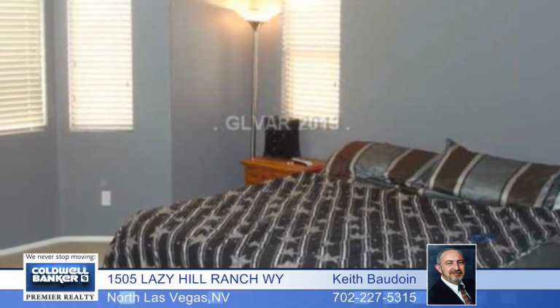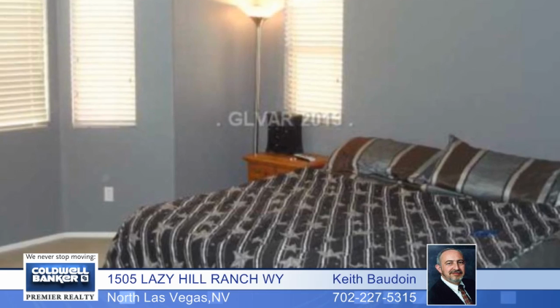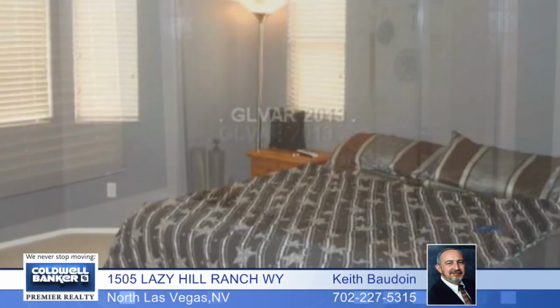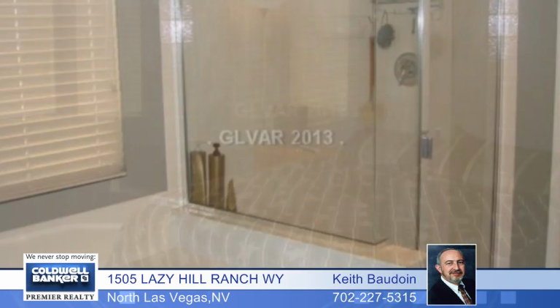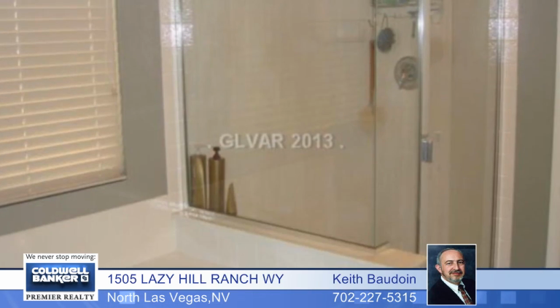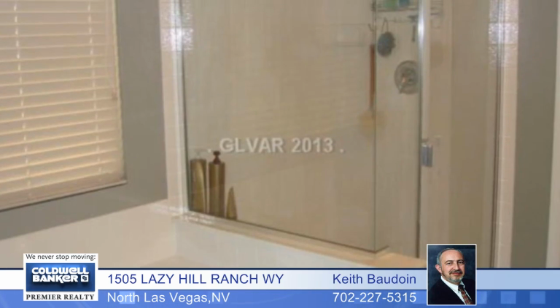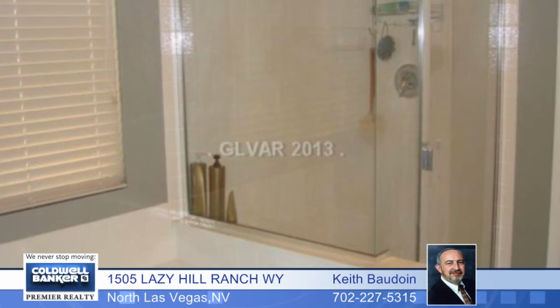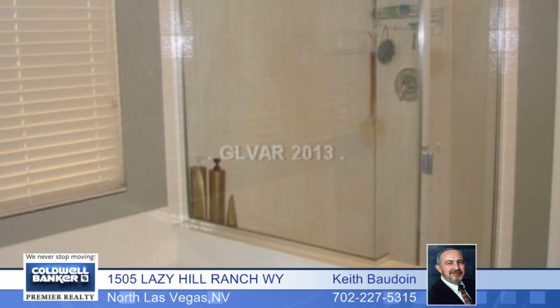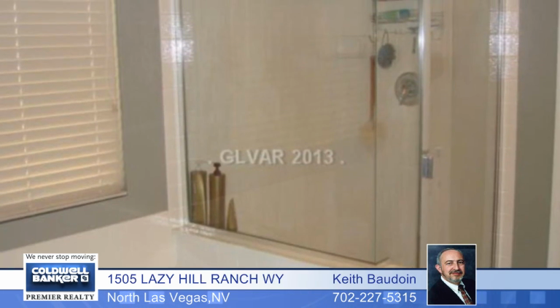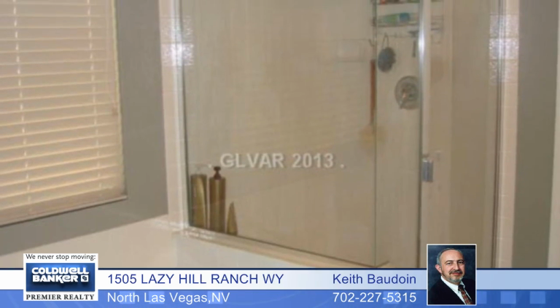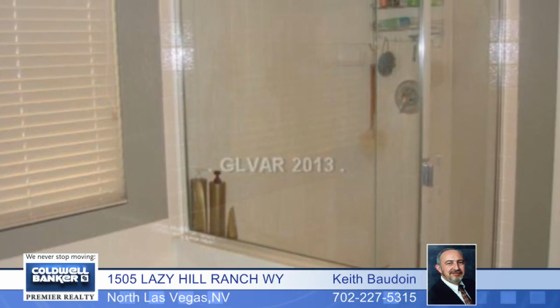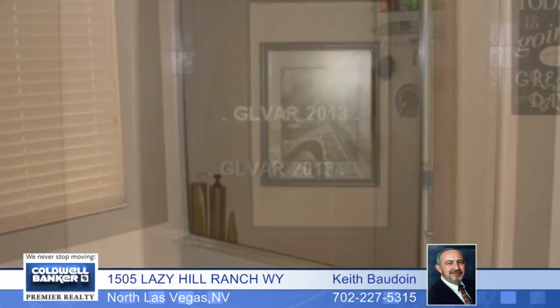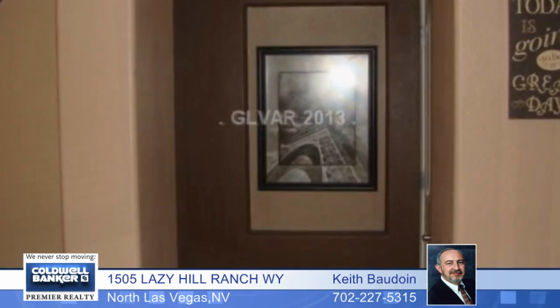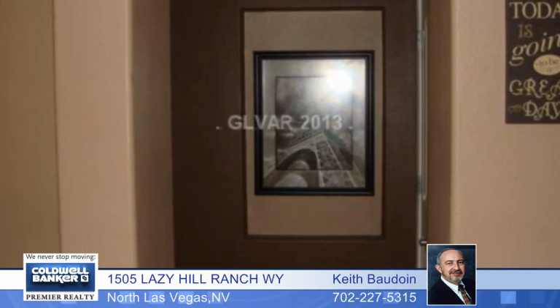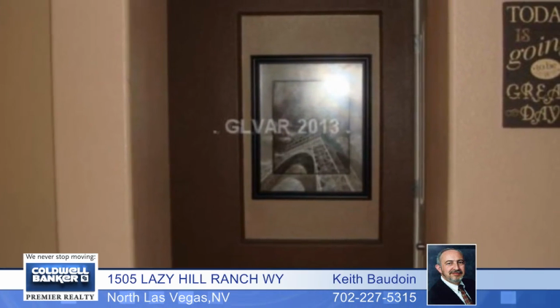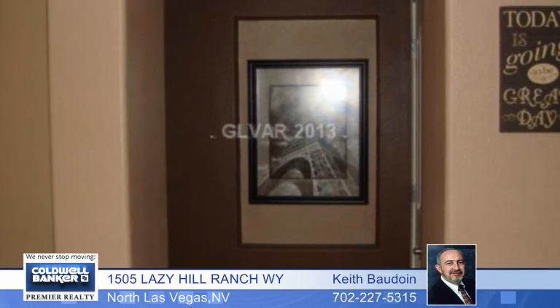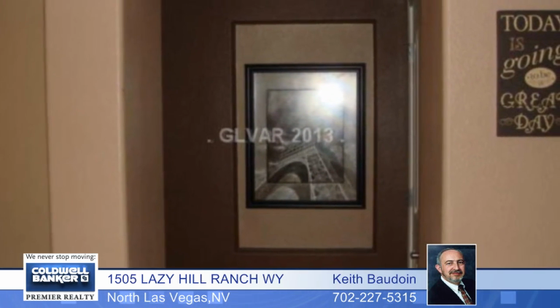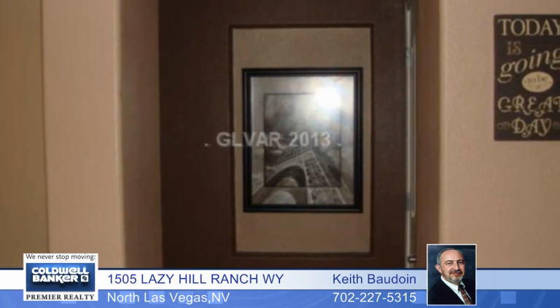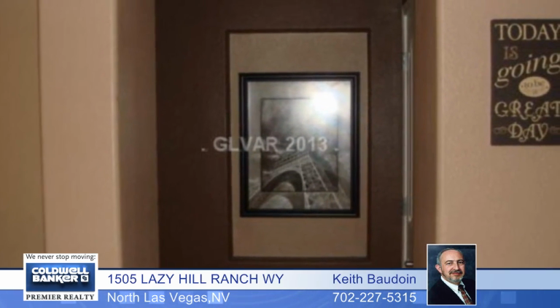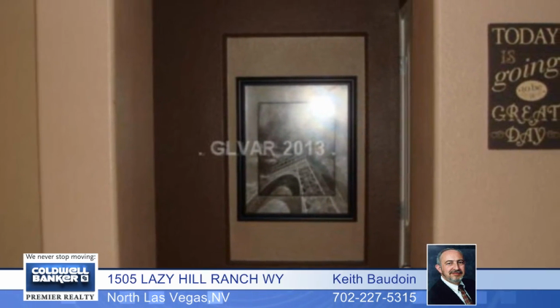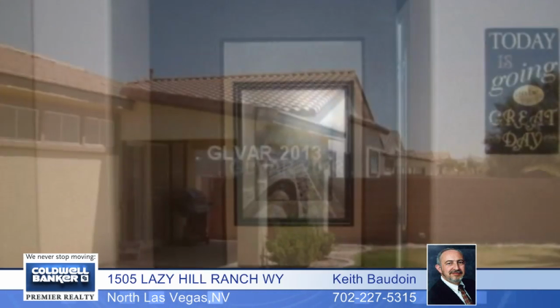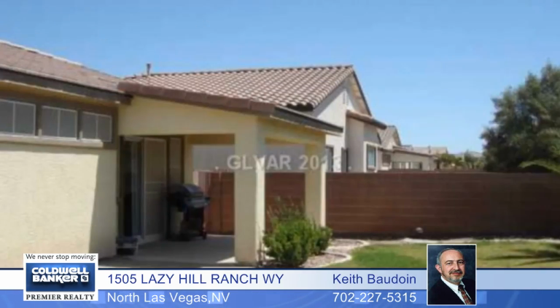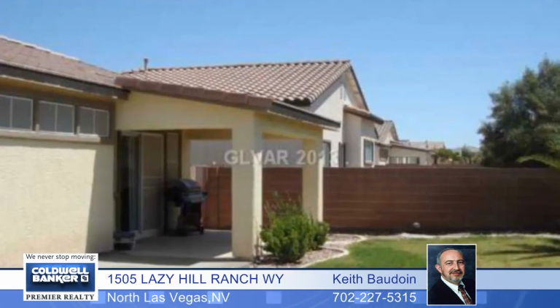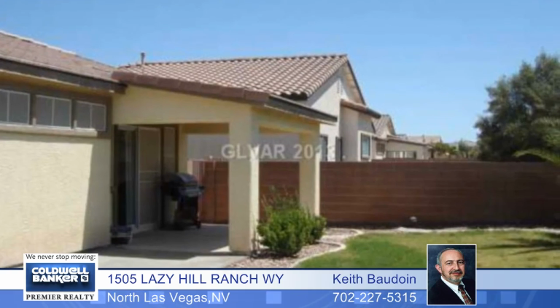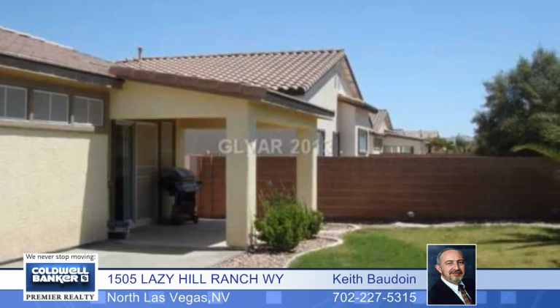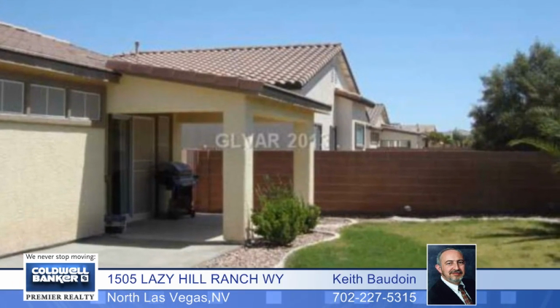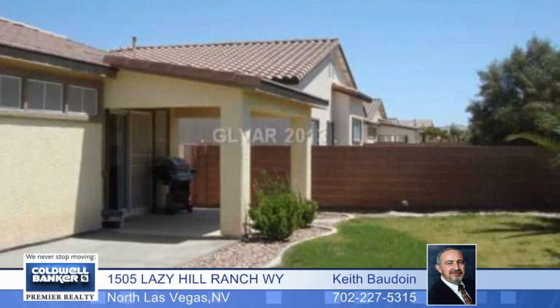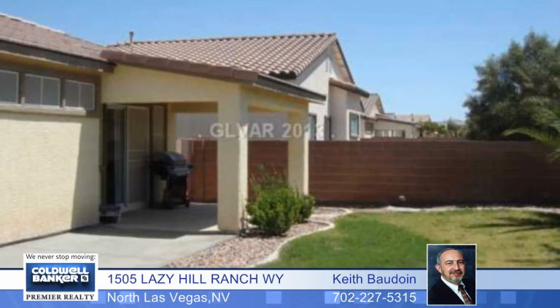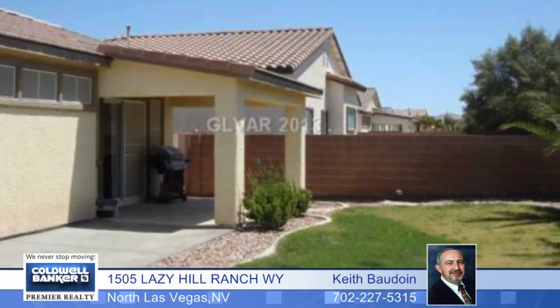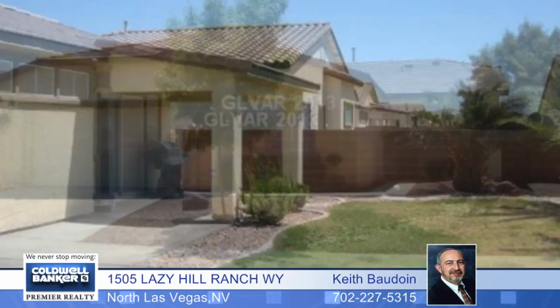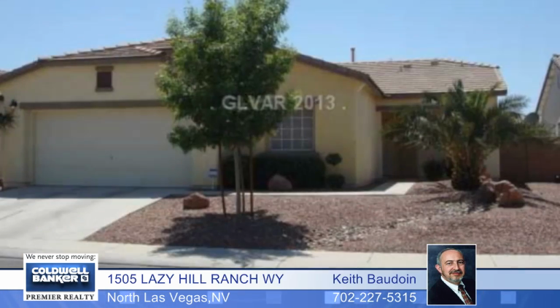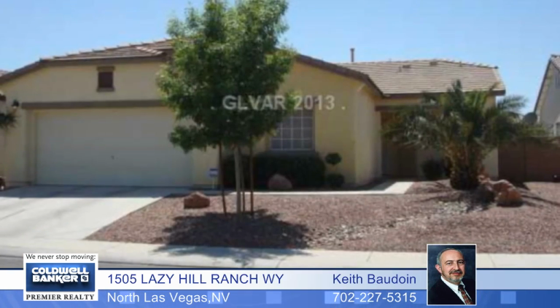The great room has a media niche, and you'll find a separate dining area, a covered patio, and so much more. Call today and make this home yours.